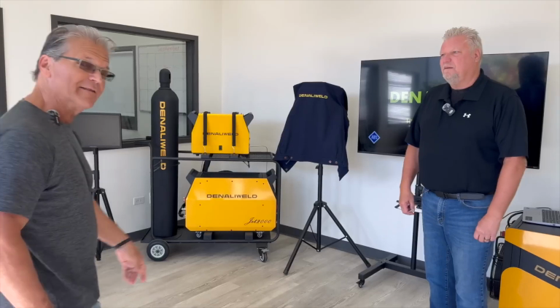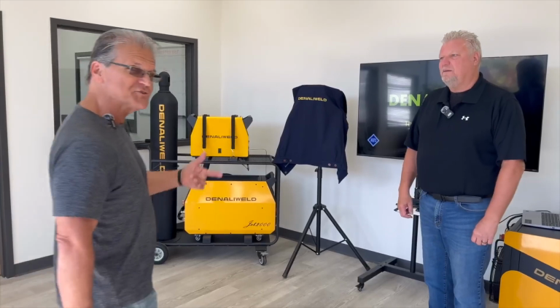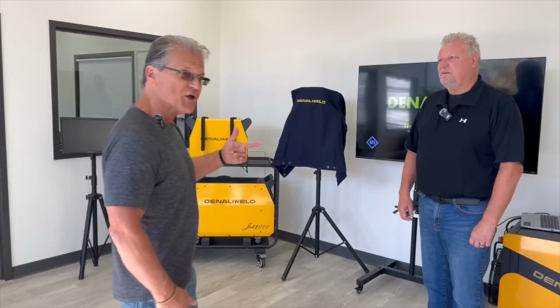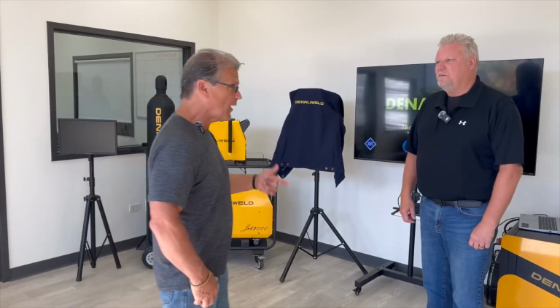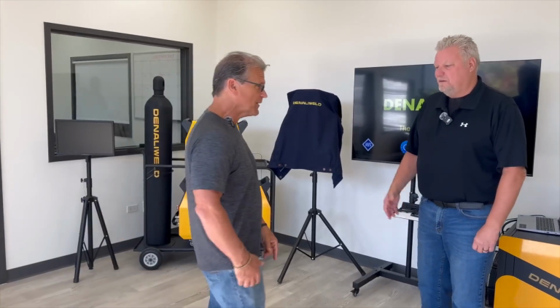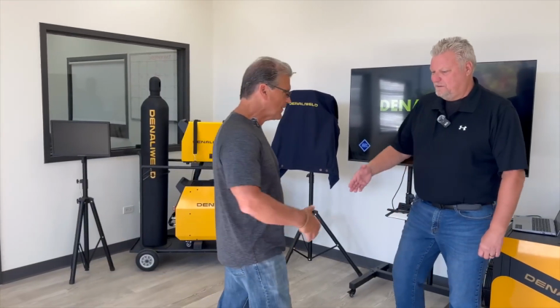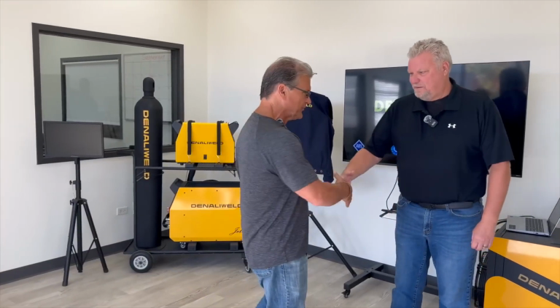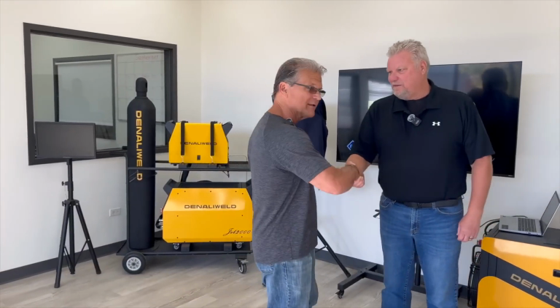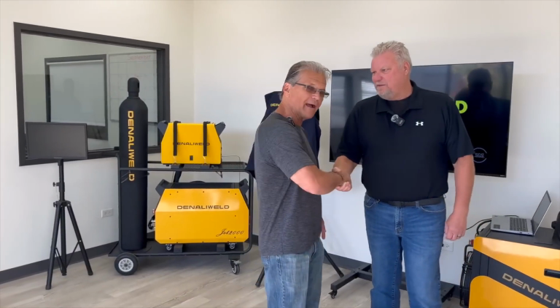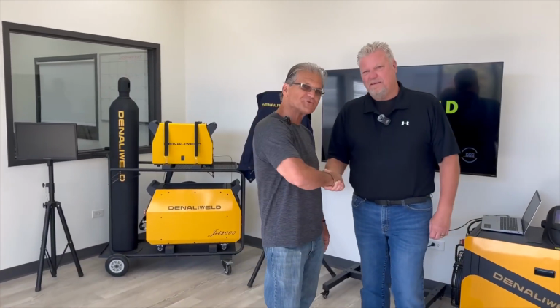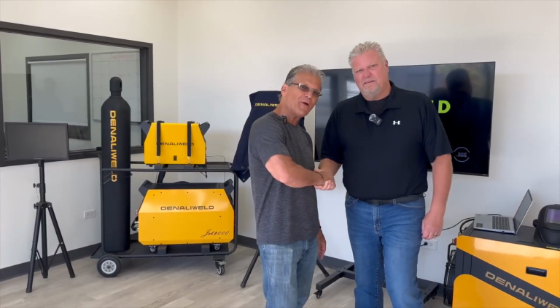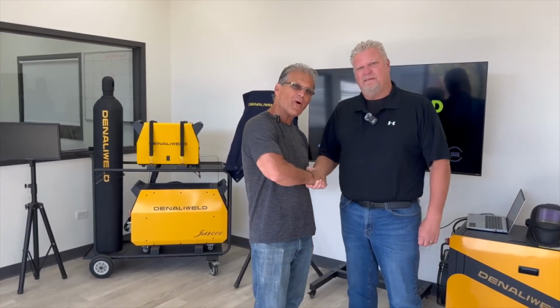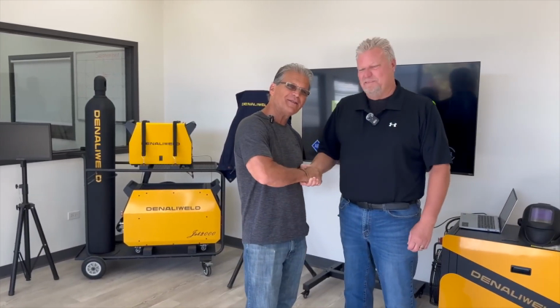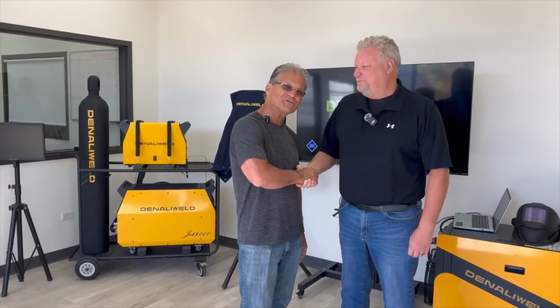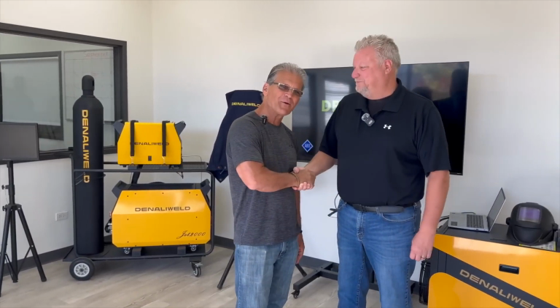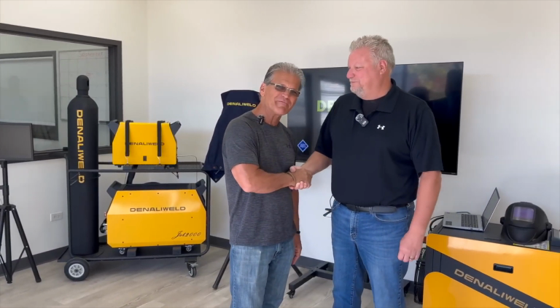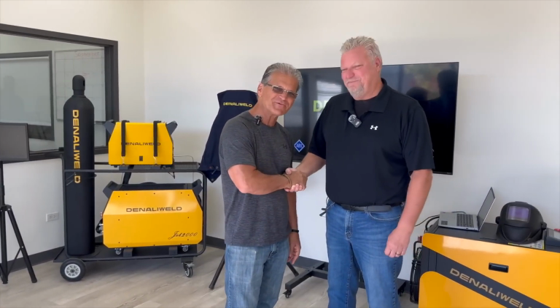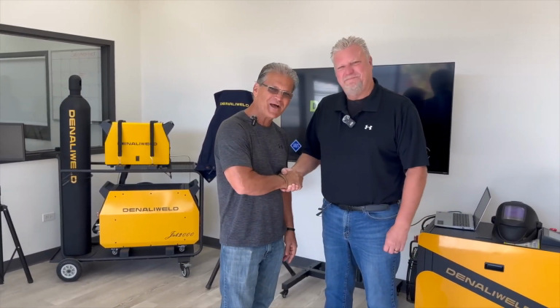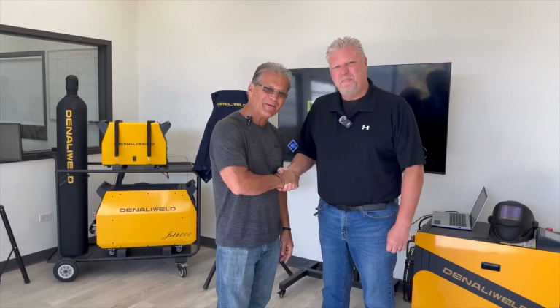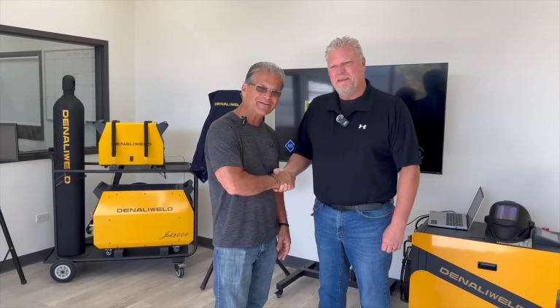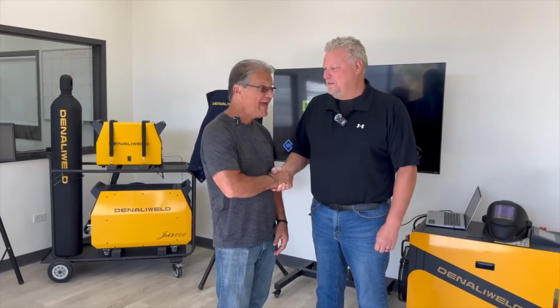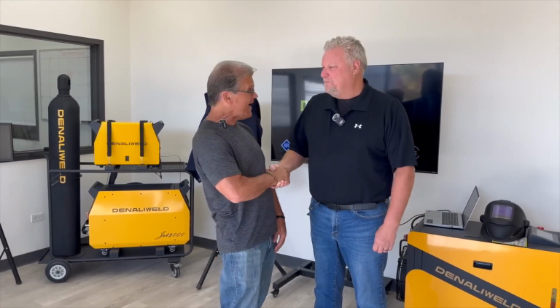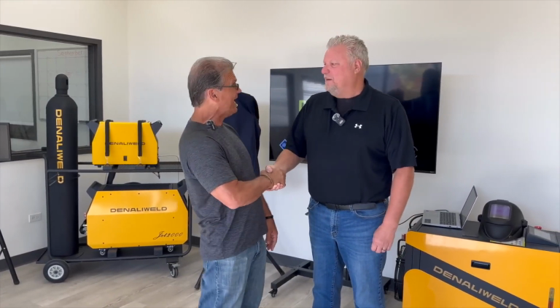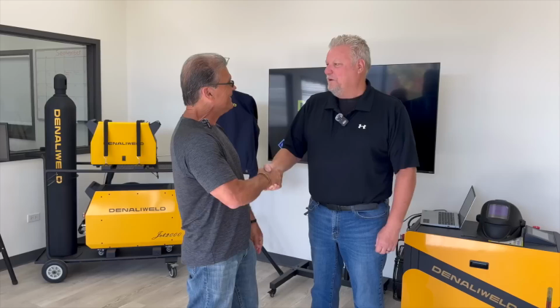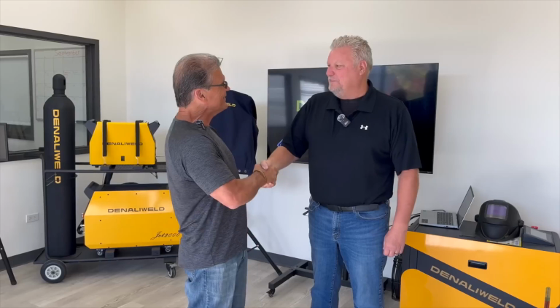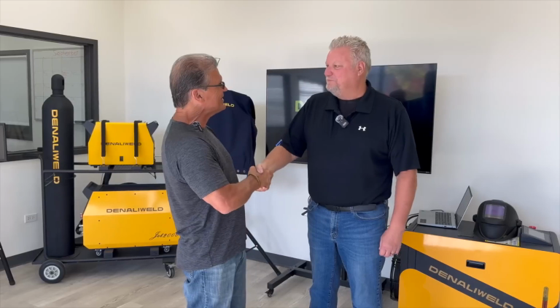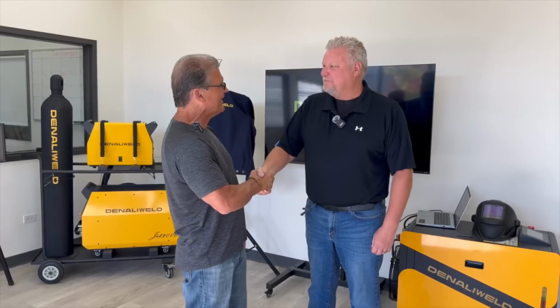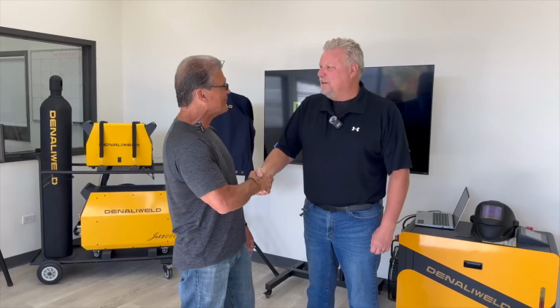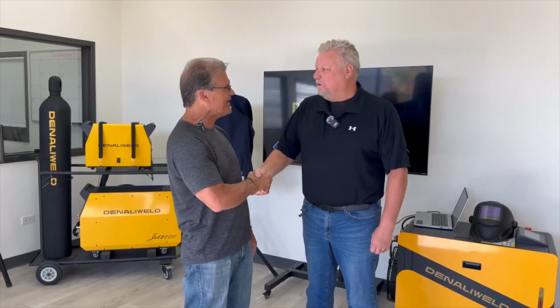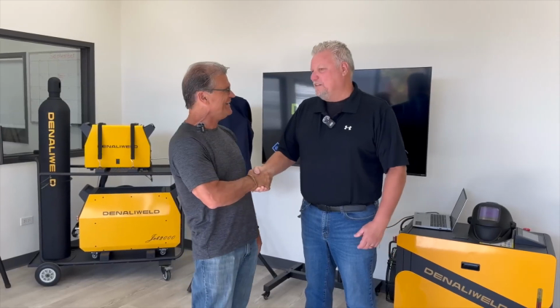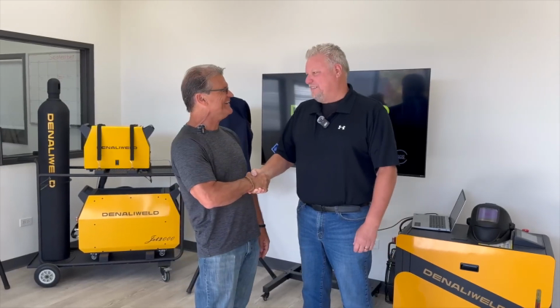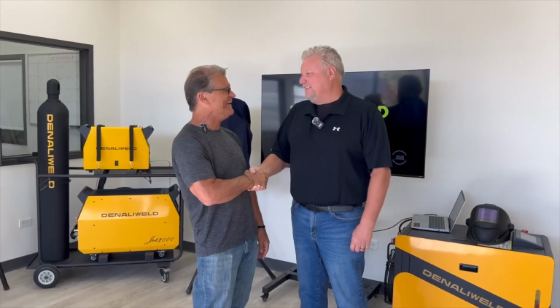This is Joe. I'm not going to pretend like I'm just walking in this showroom for the first time. Good to see you again buddy. Well, it is good to see you.